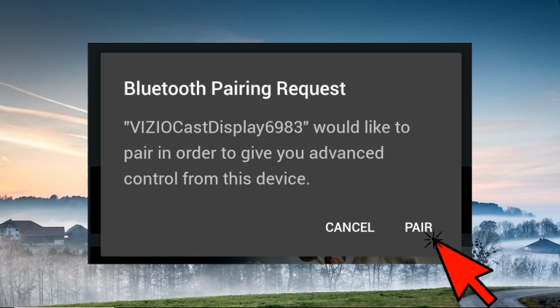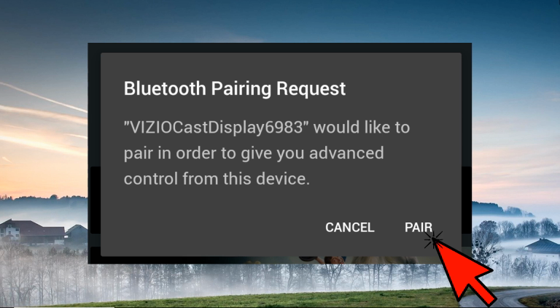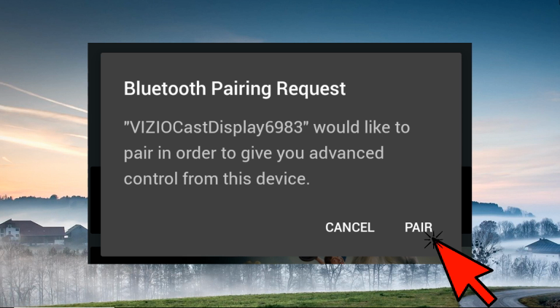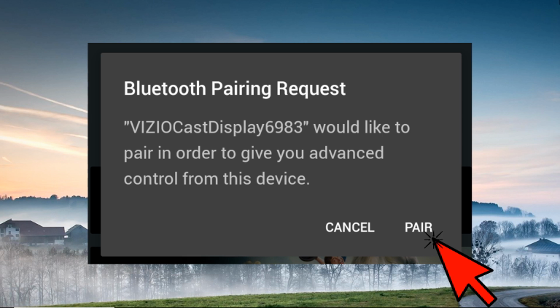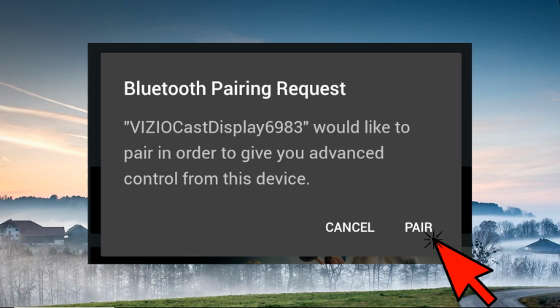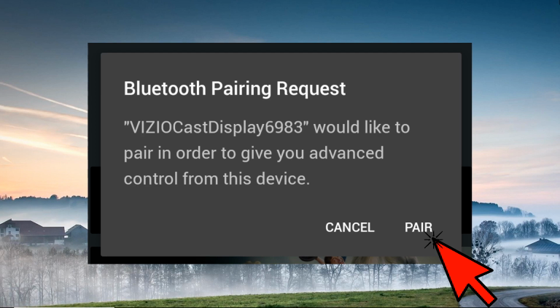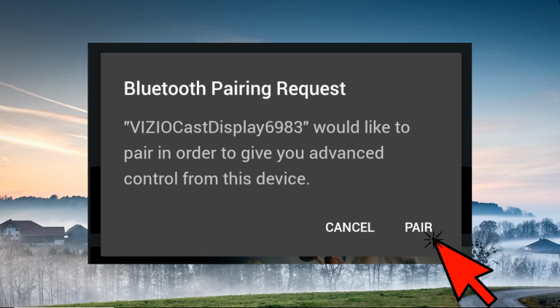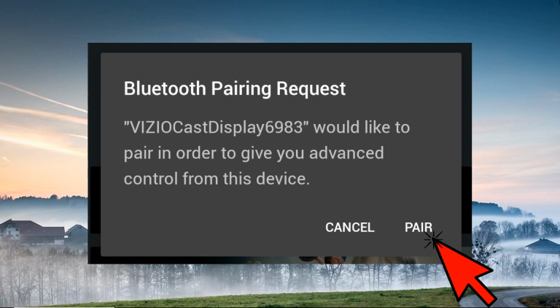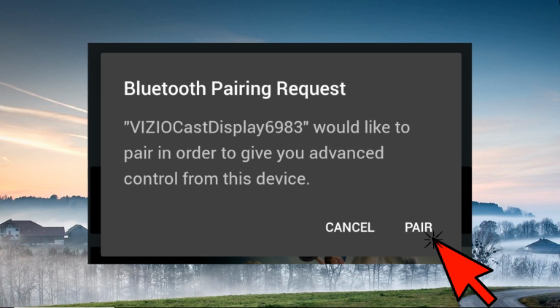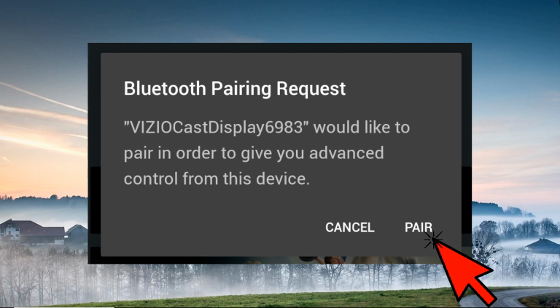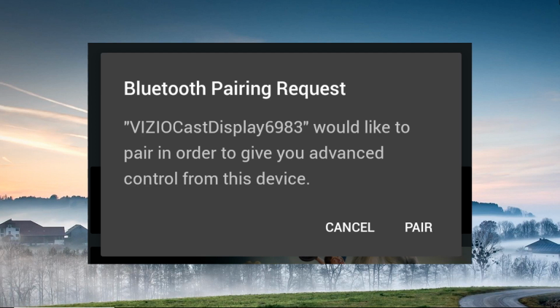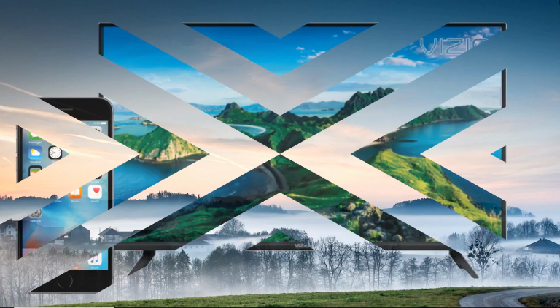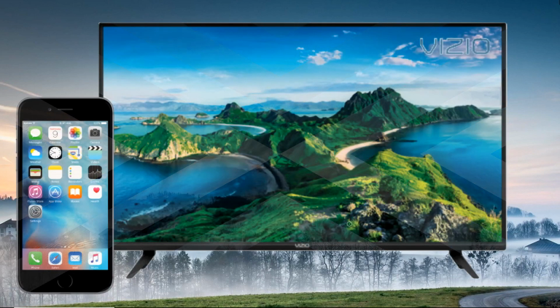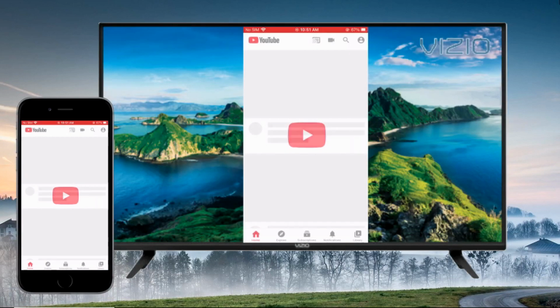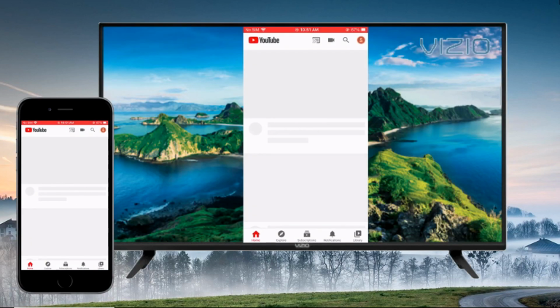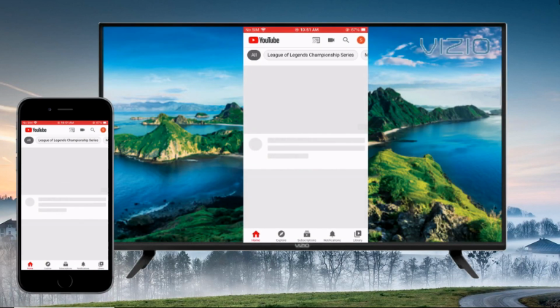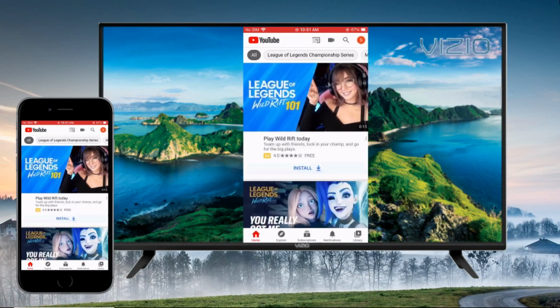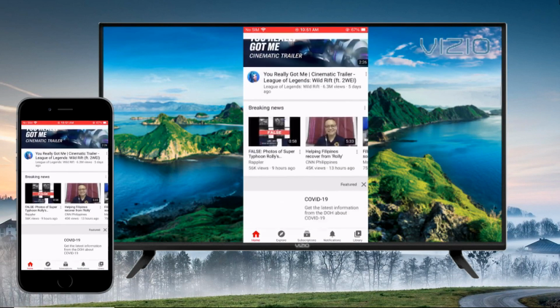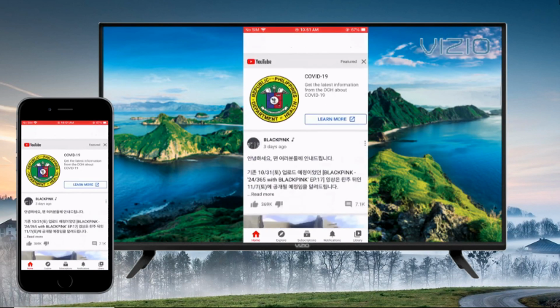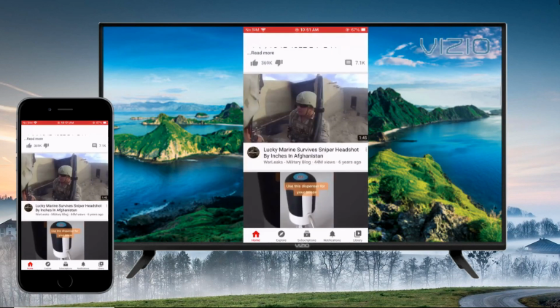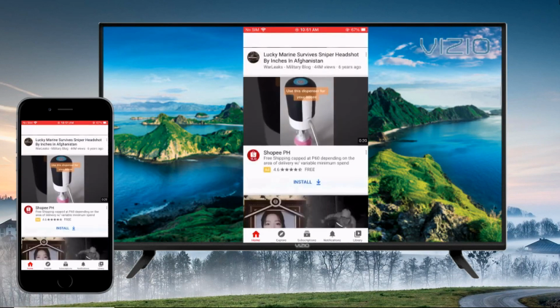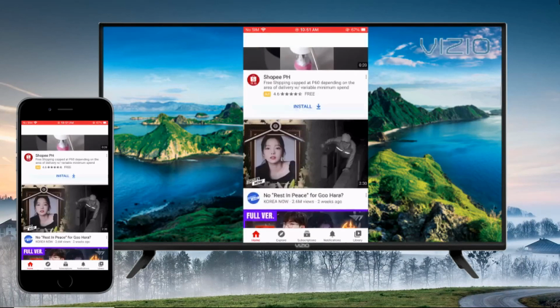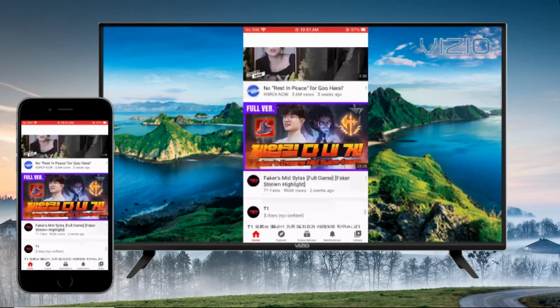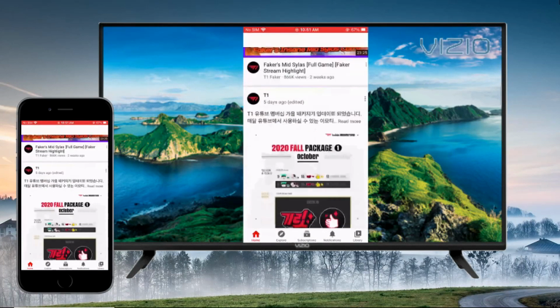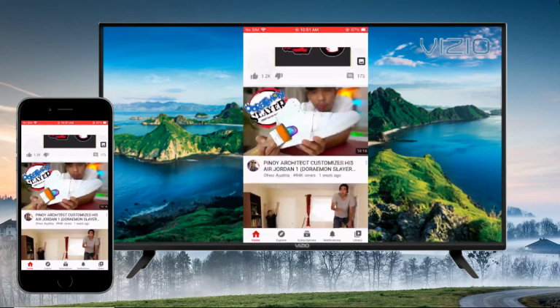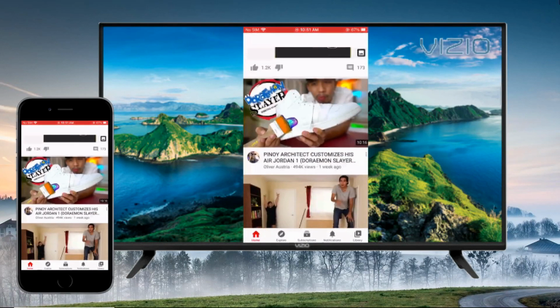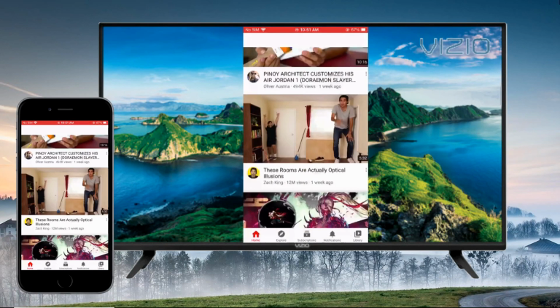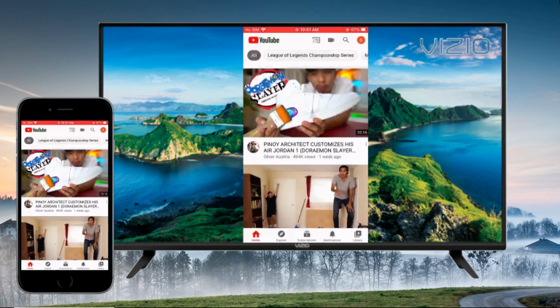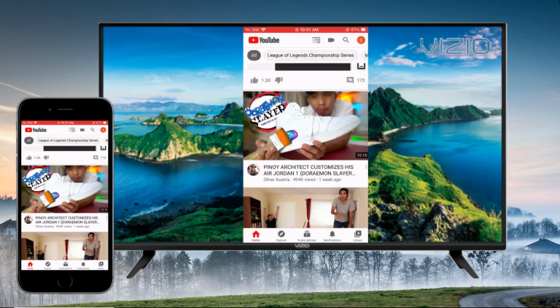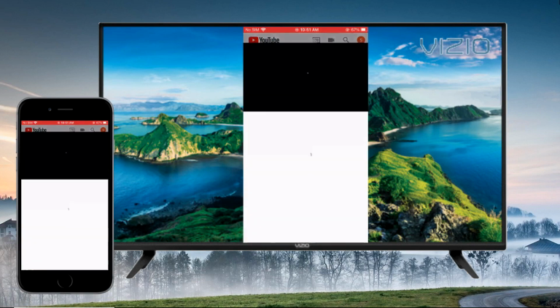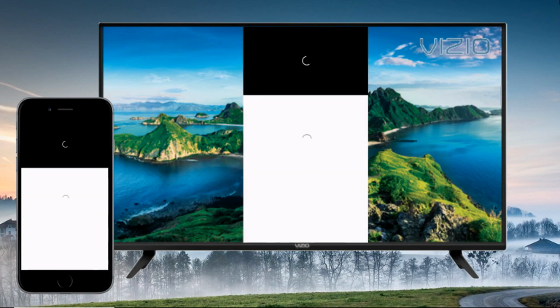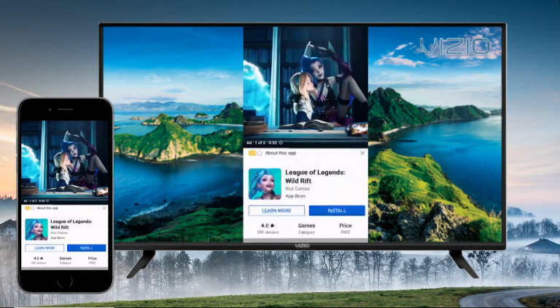Tap pair to connect both devices. After being paired, you may now cast your iPhone to your Vizio TV in real time.